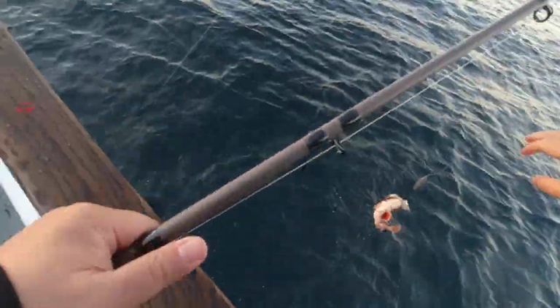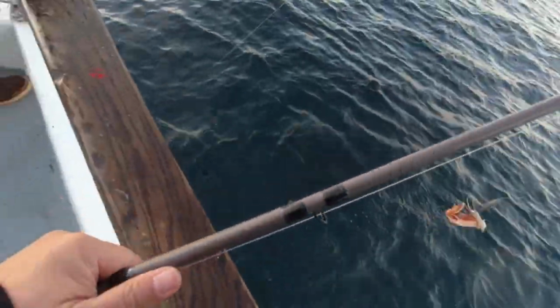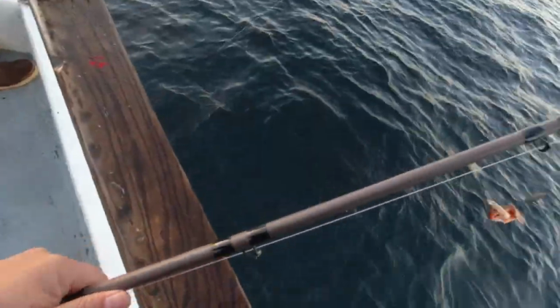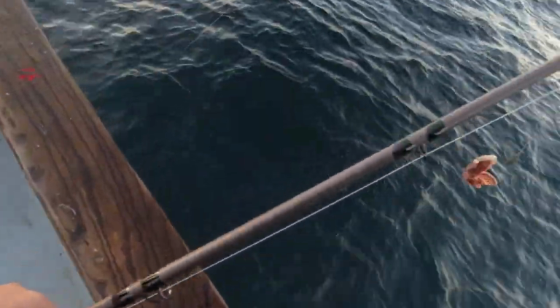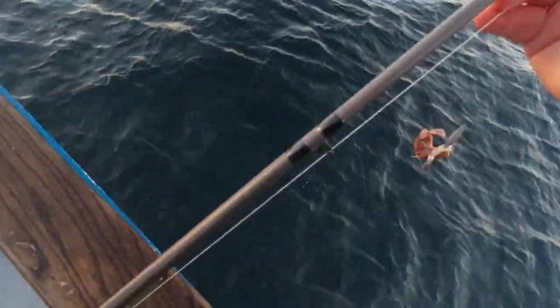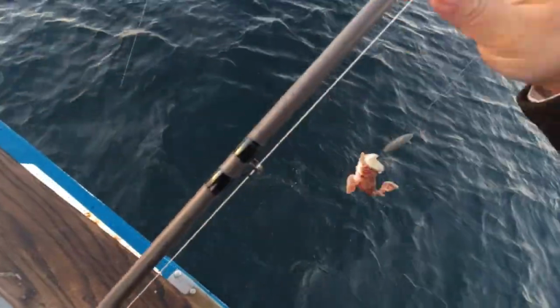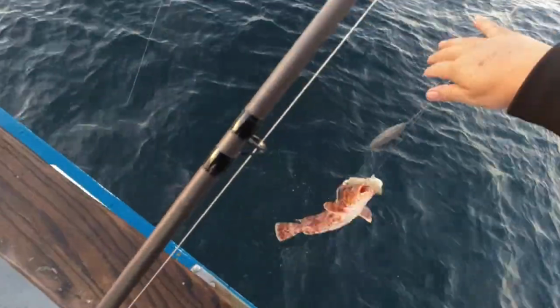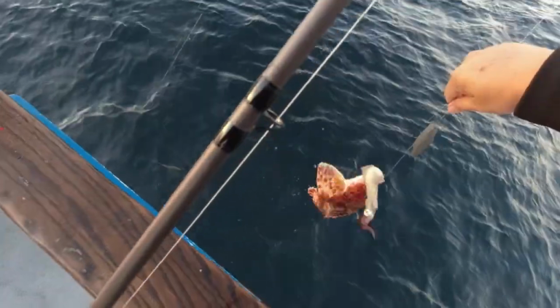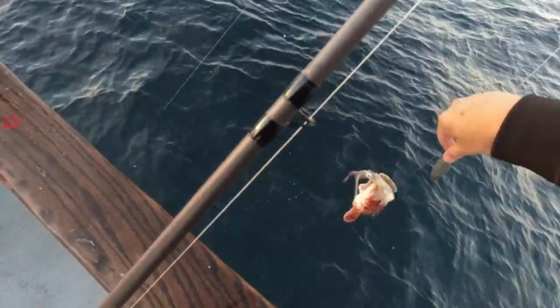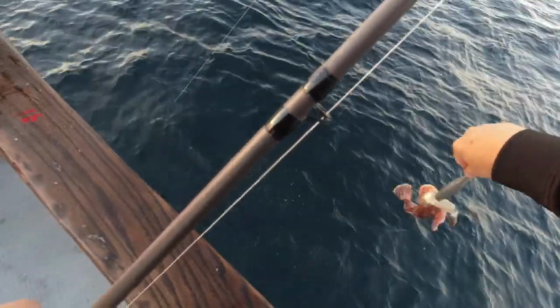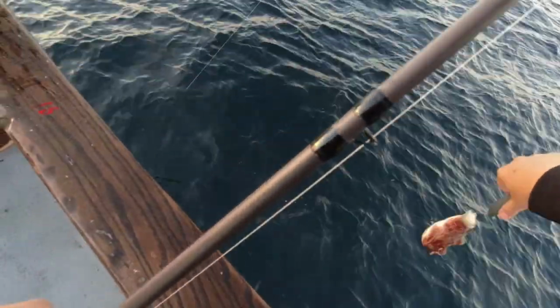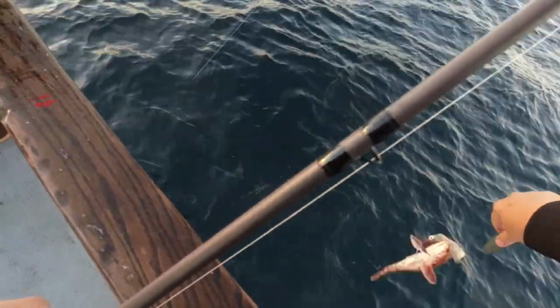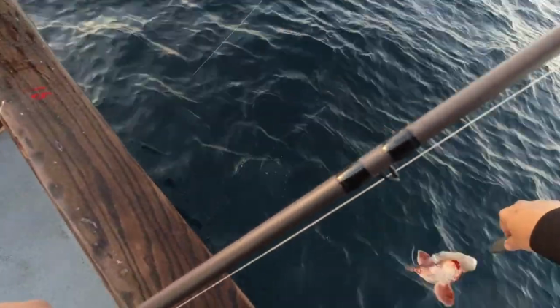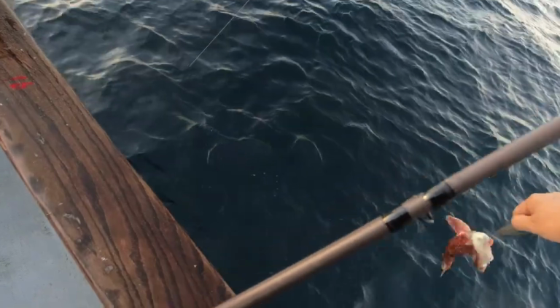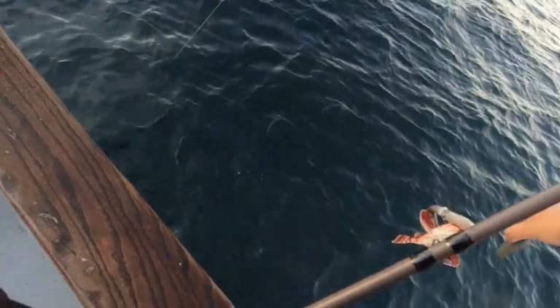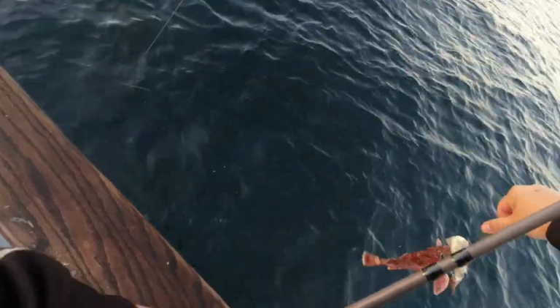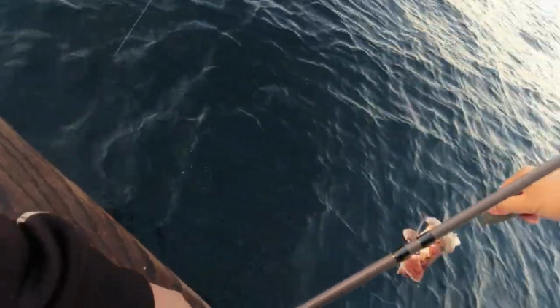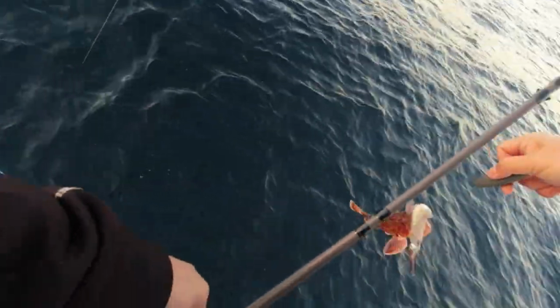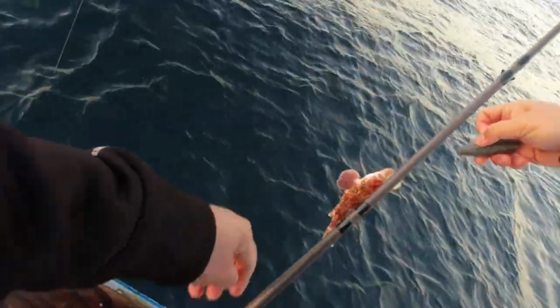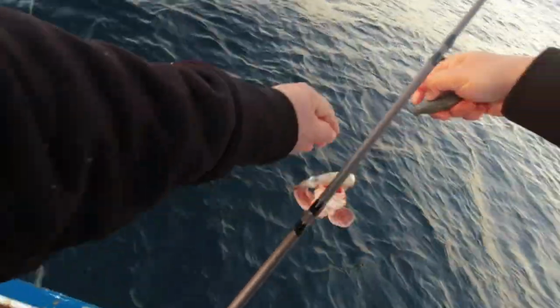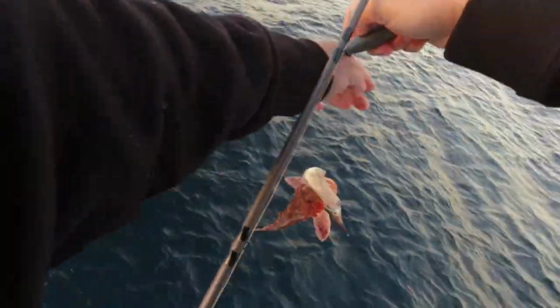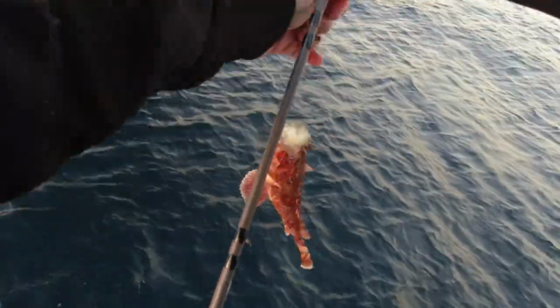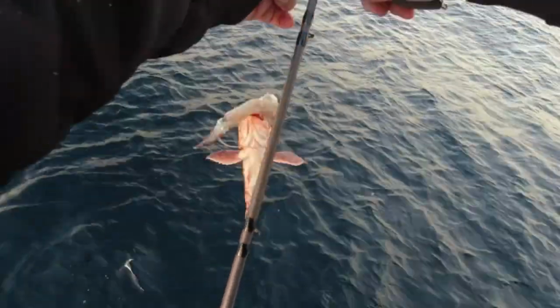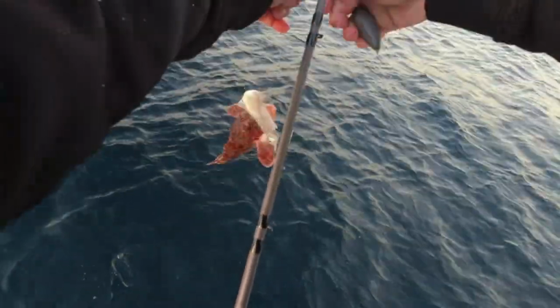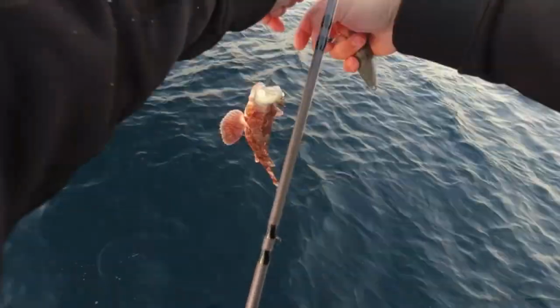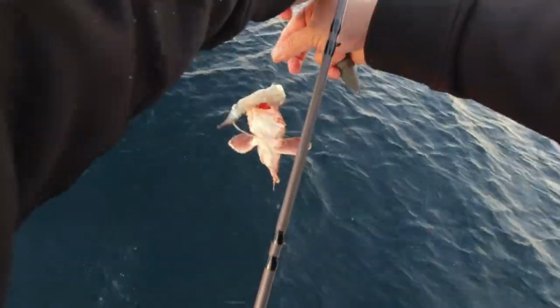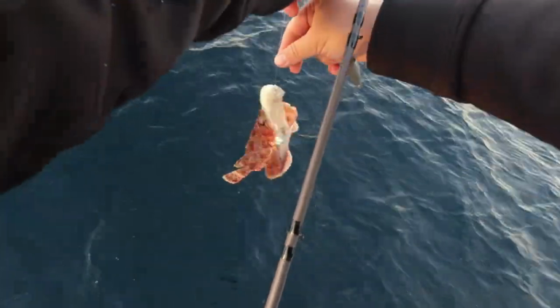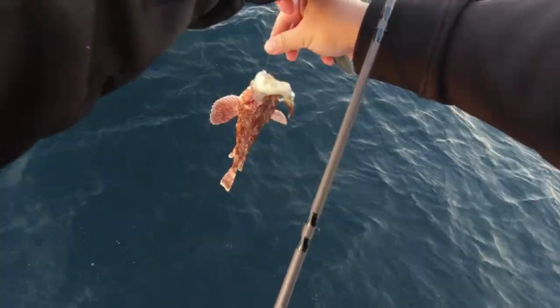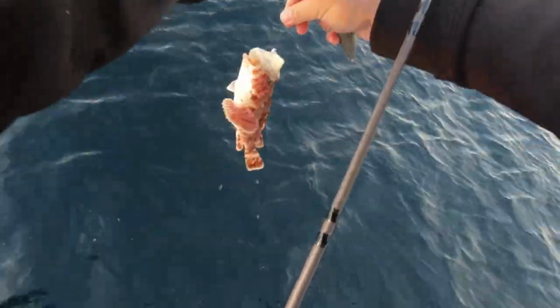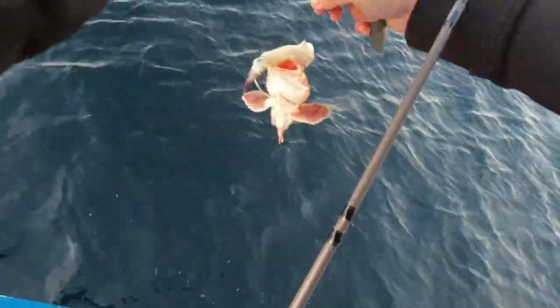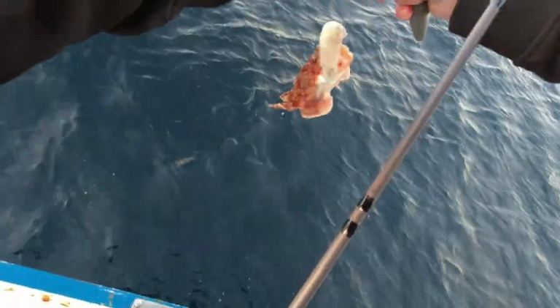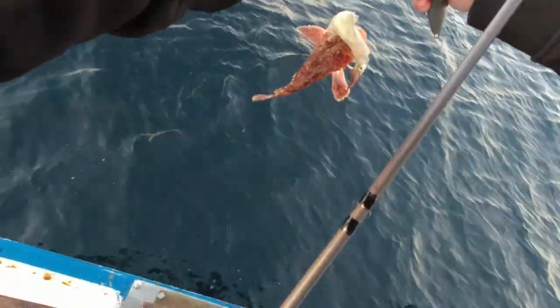What is this? It's a sculpin, right? Yeah, it's a sculpin.